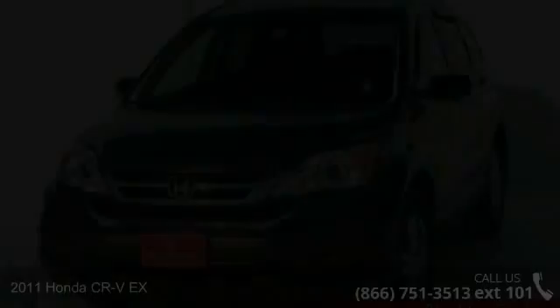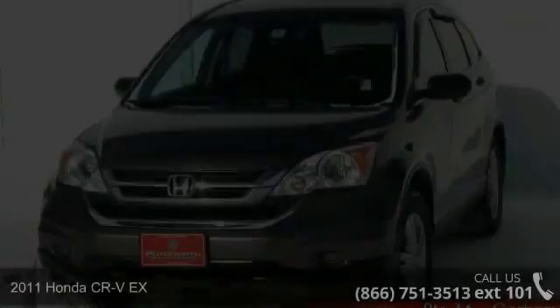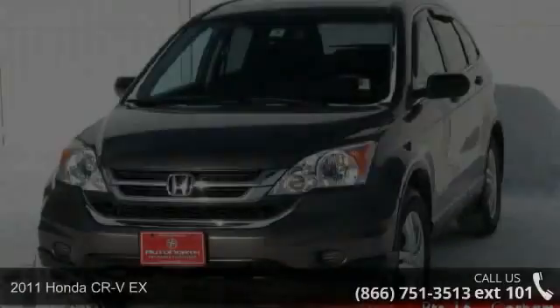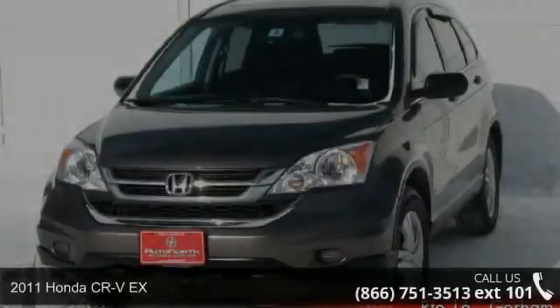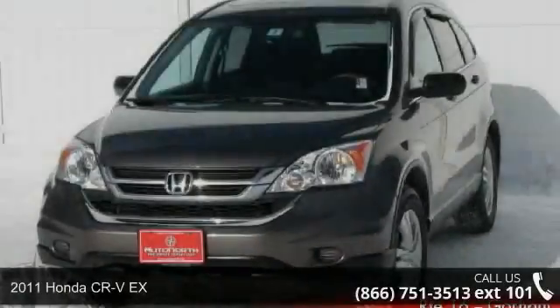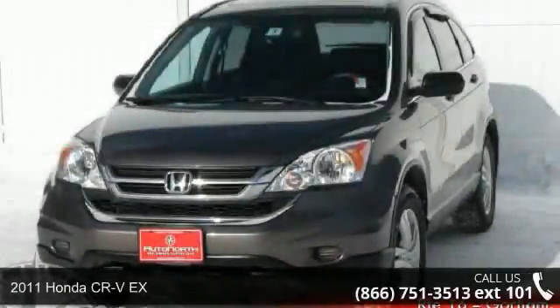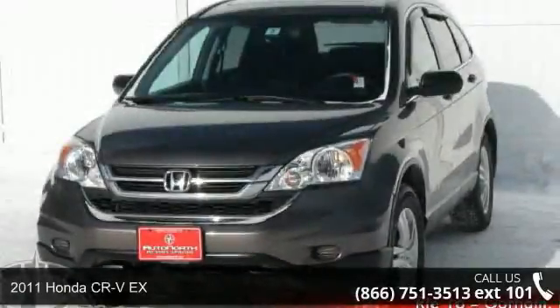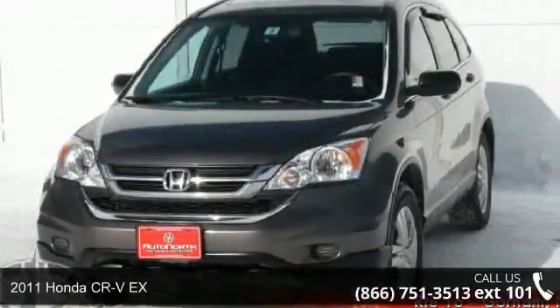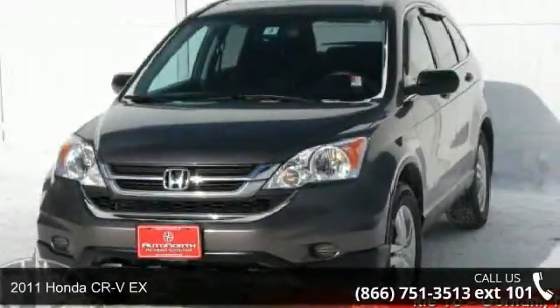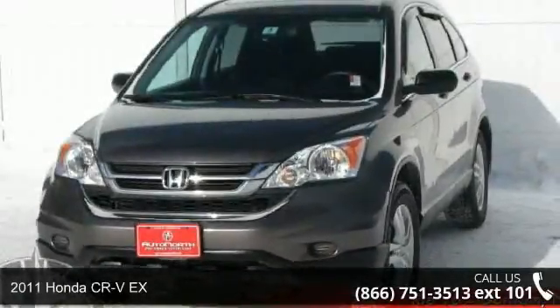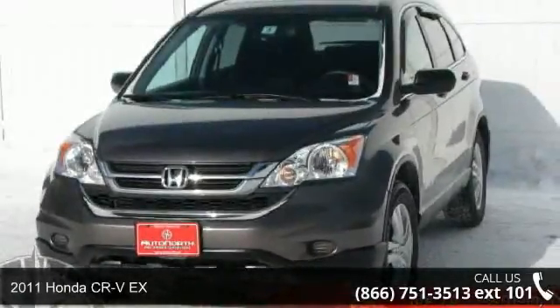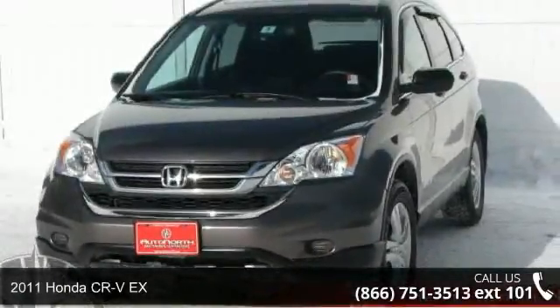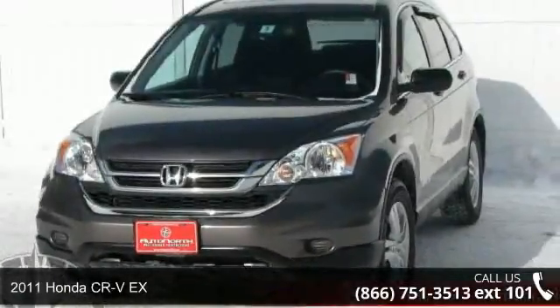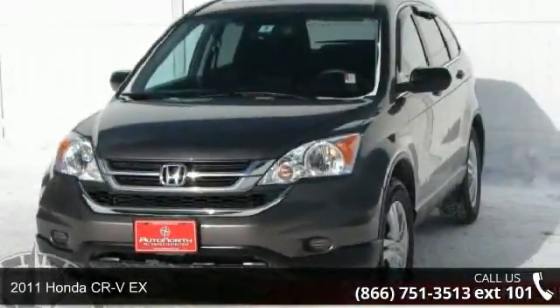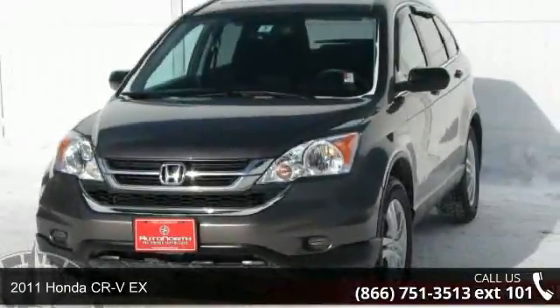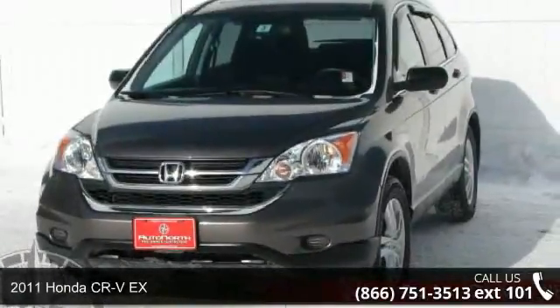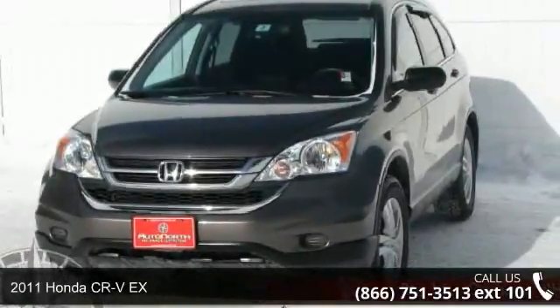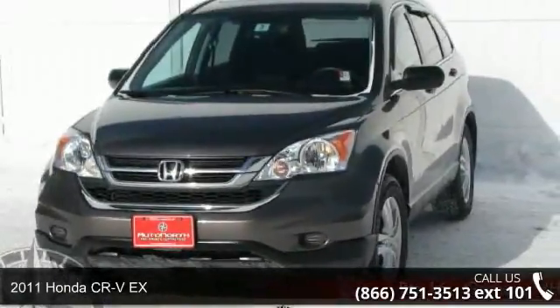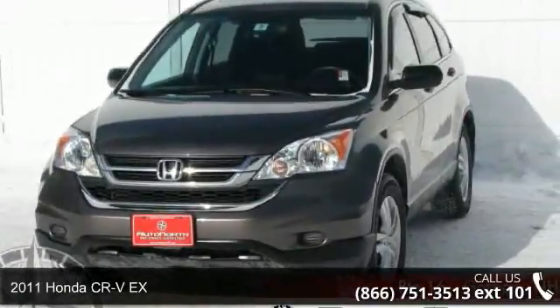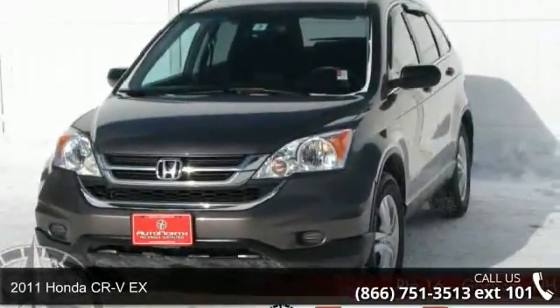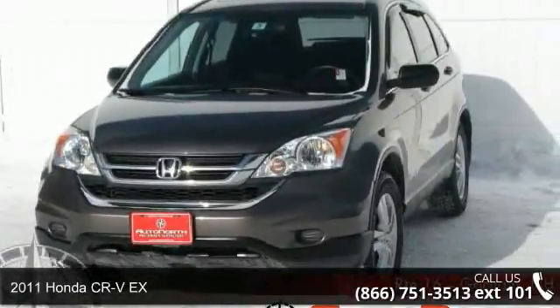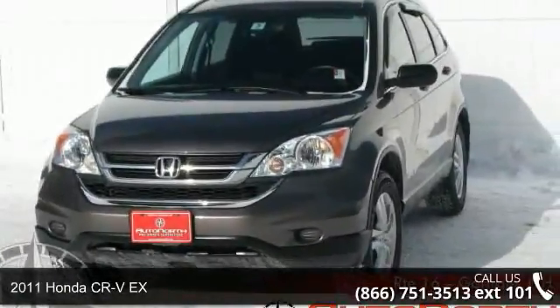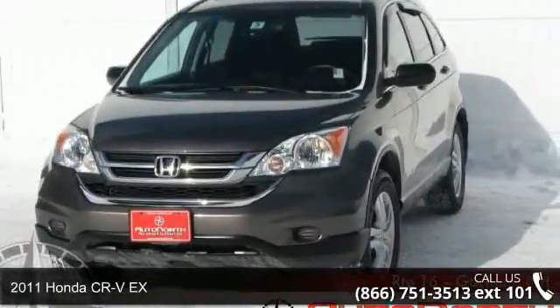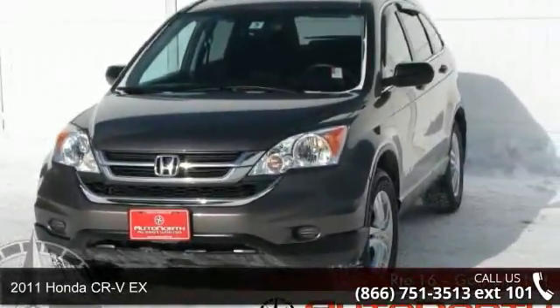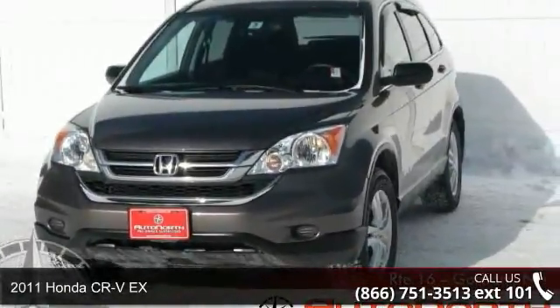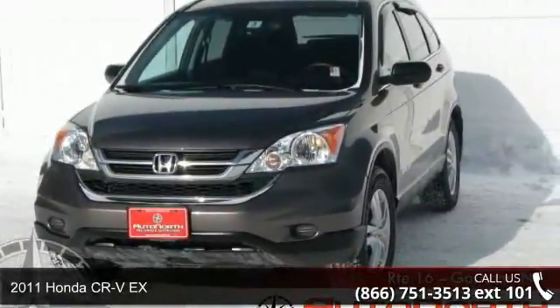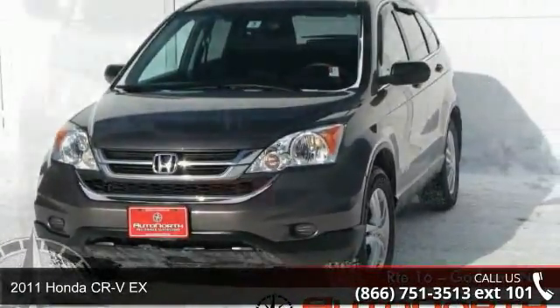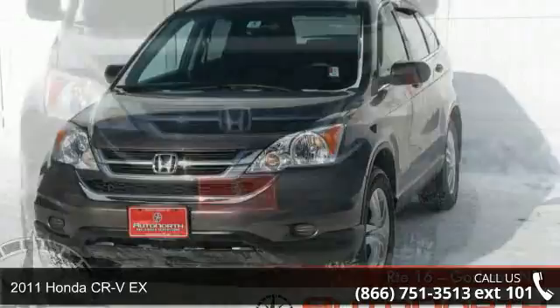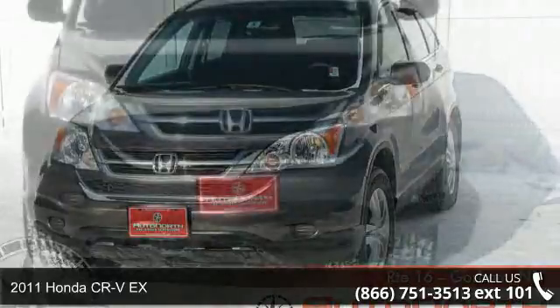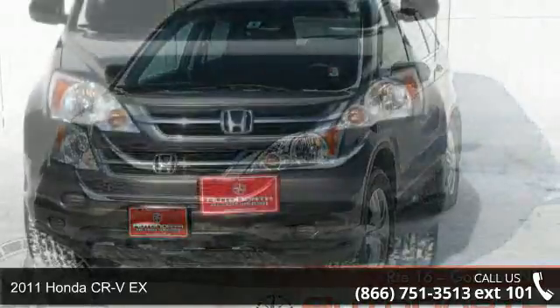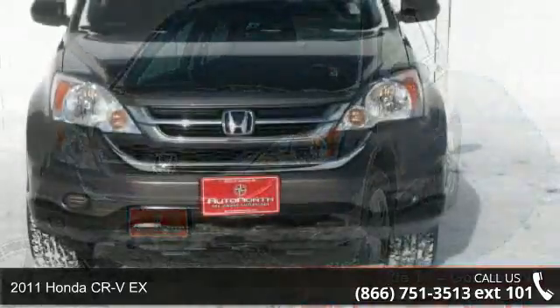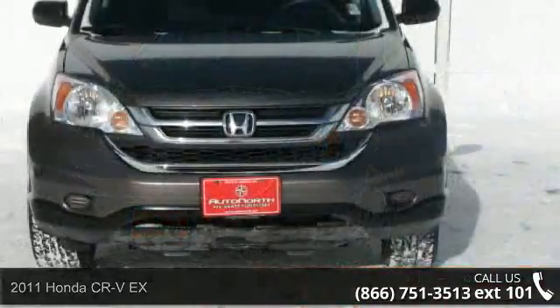Presenting the 2011 Honda CR-VX. This may be the set of wheels you've been looking for.